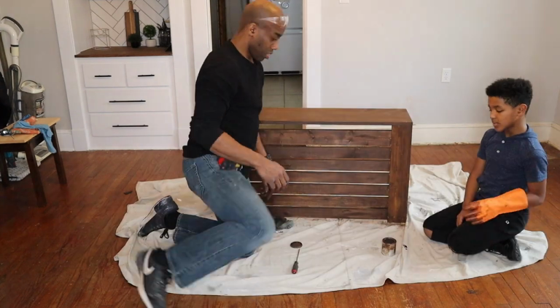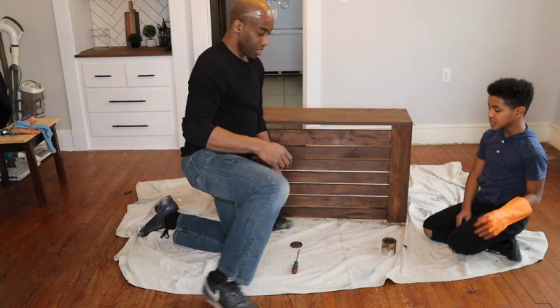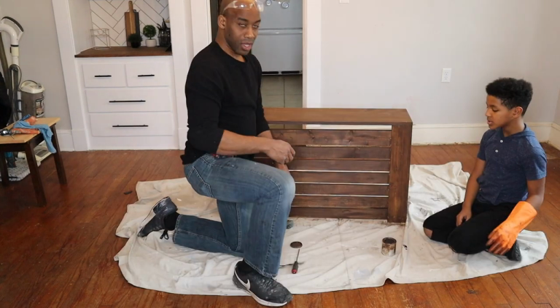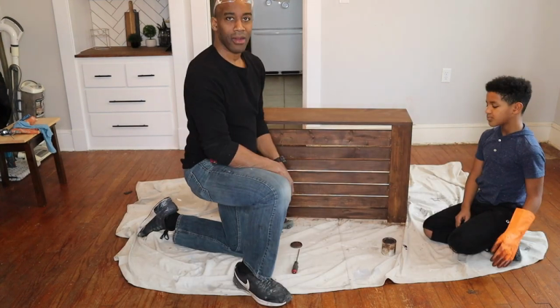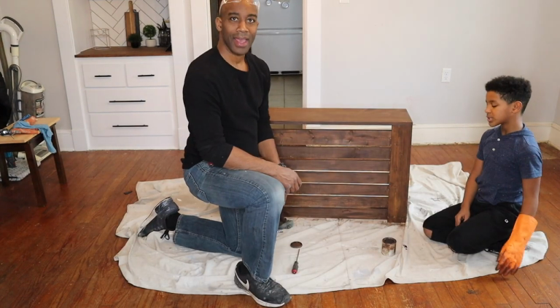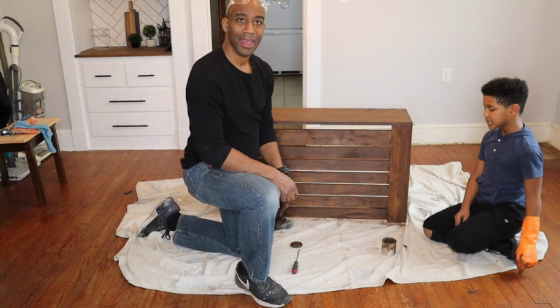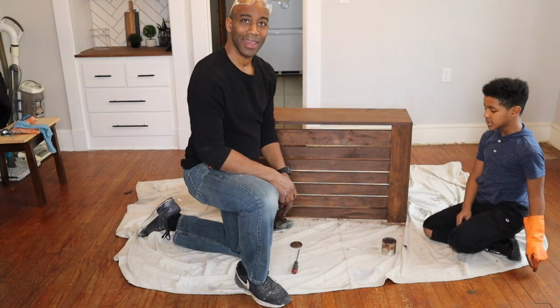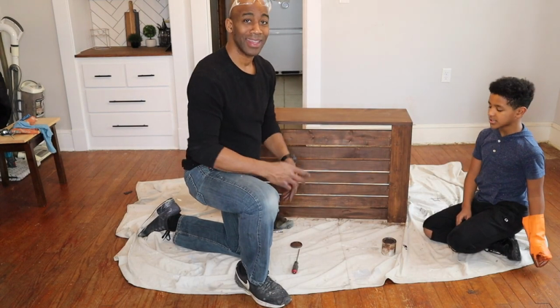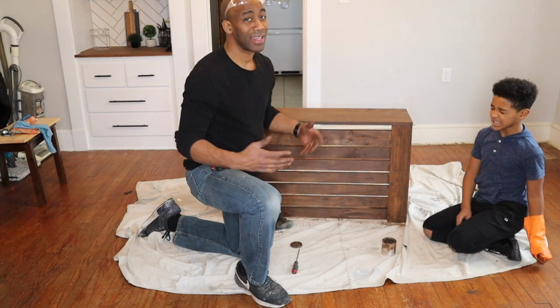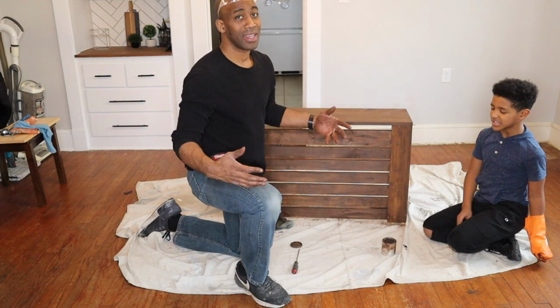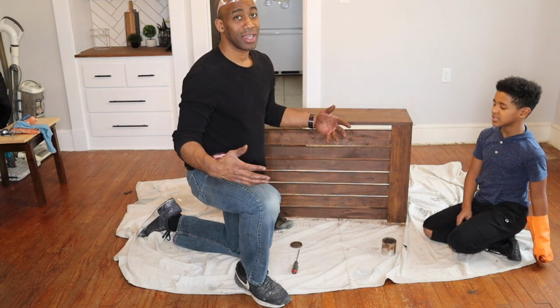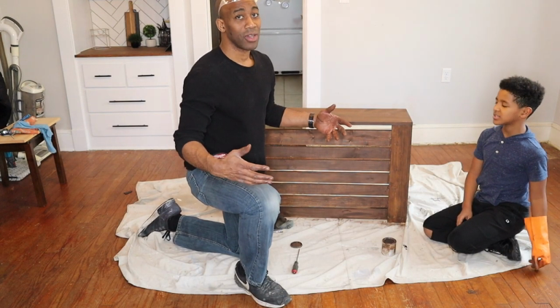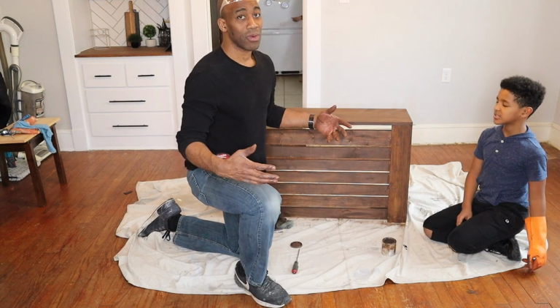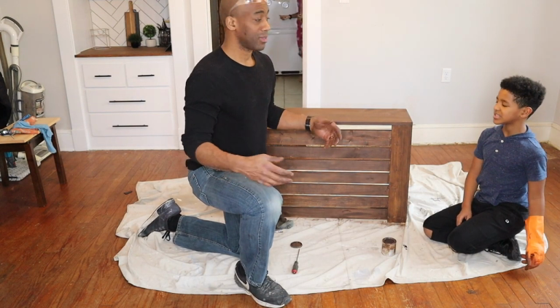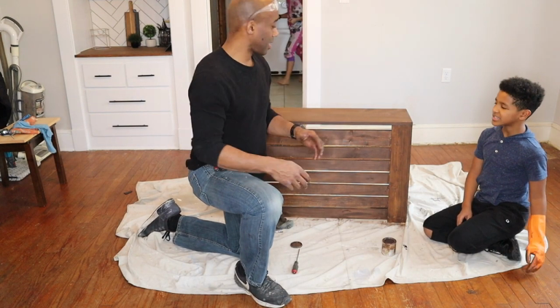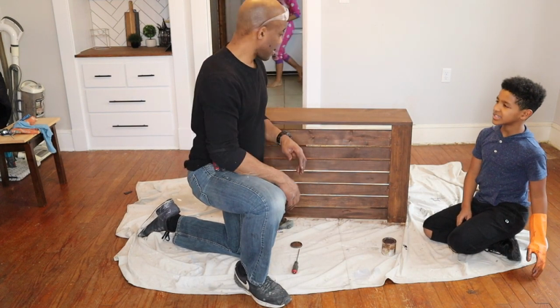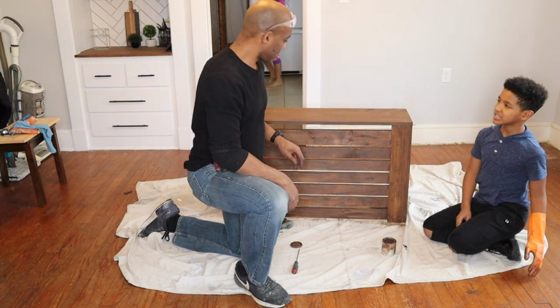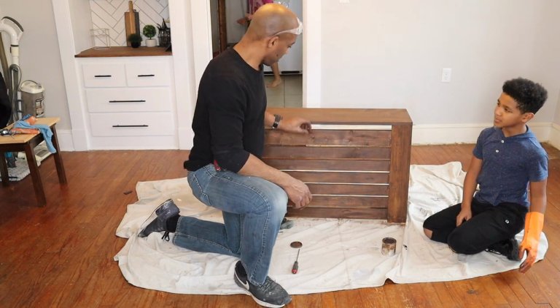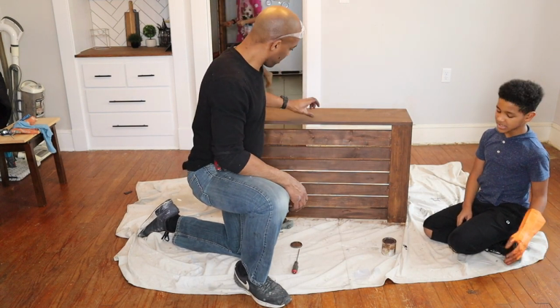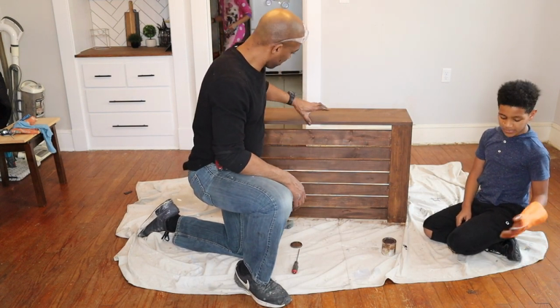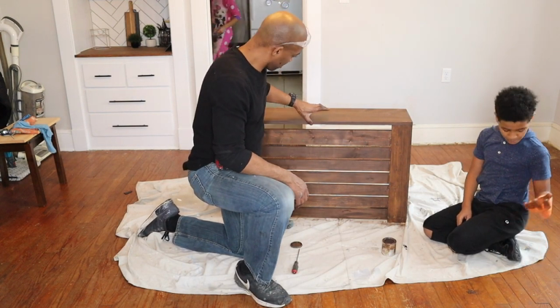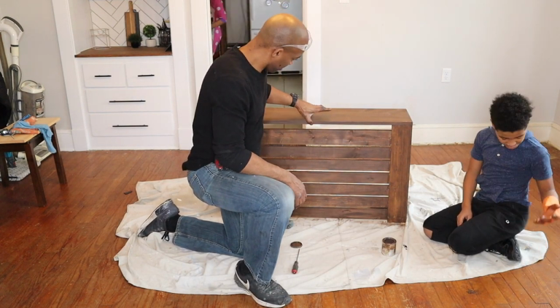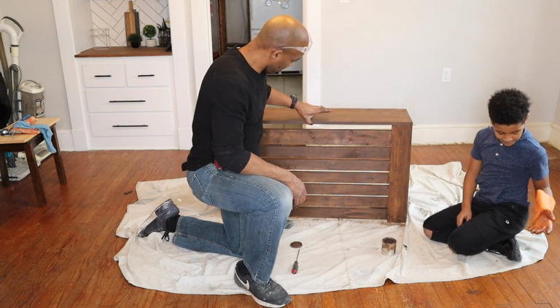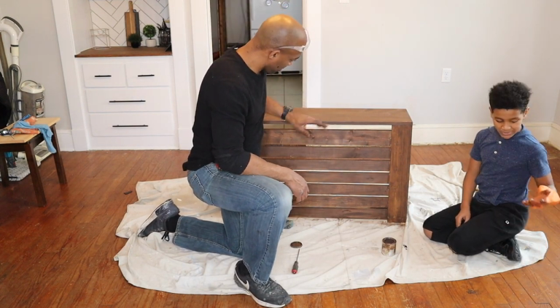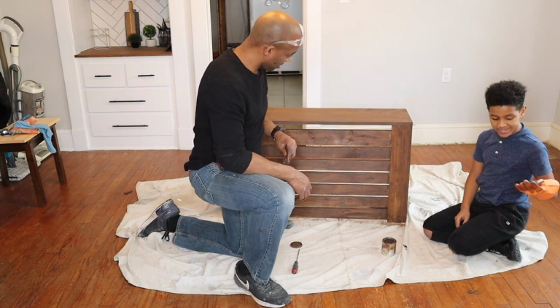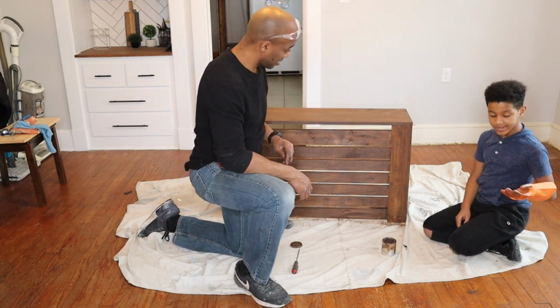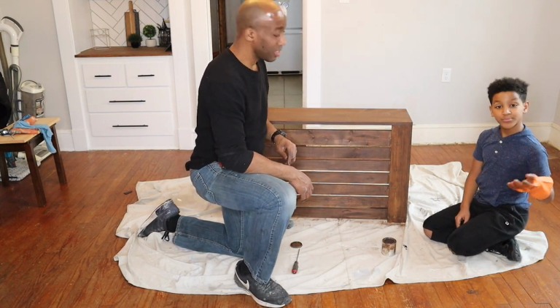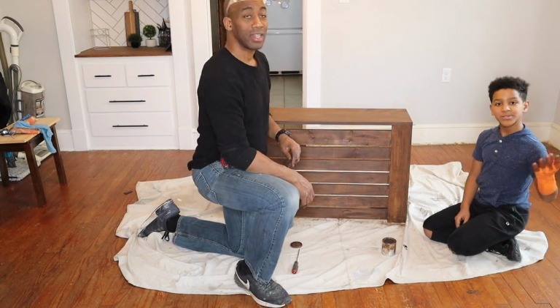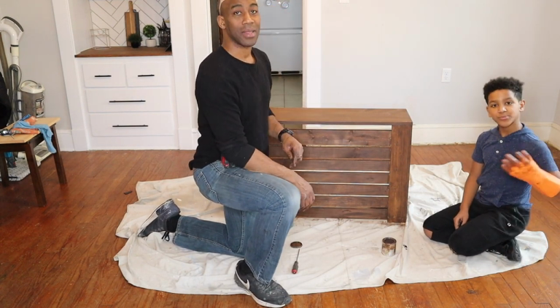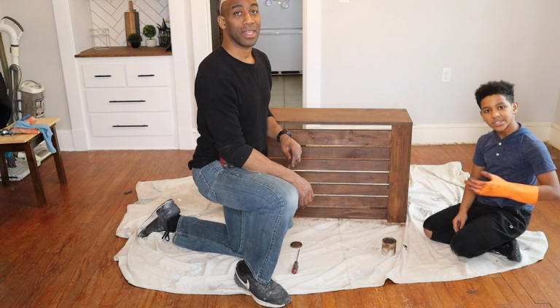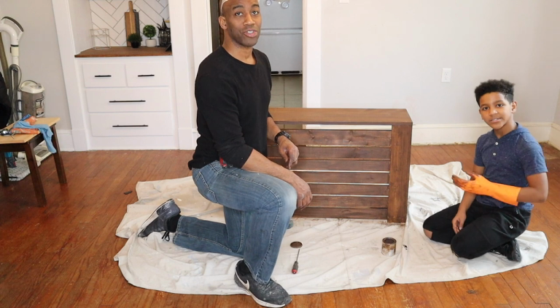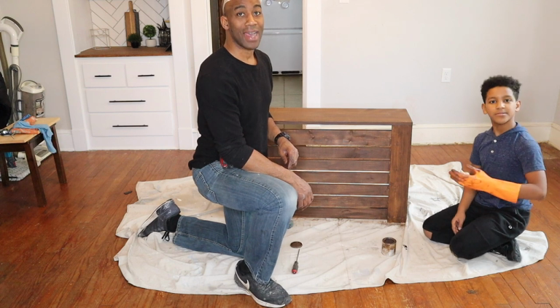Alright, we're all set guys. Have a little dry.